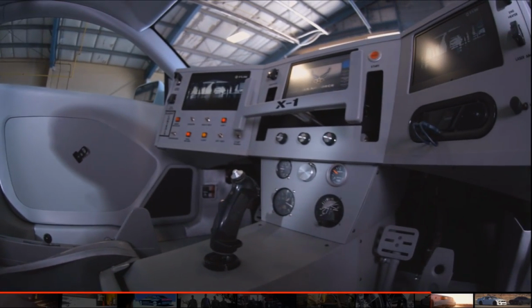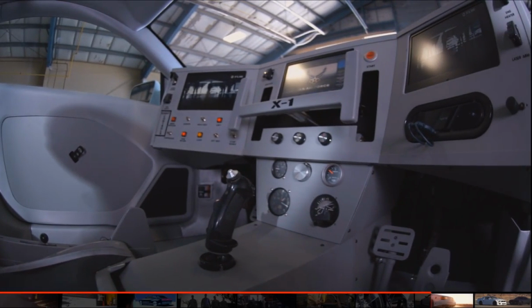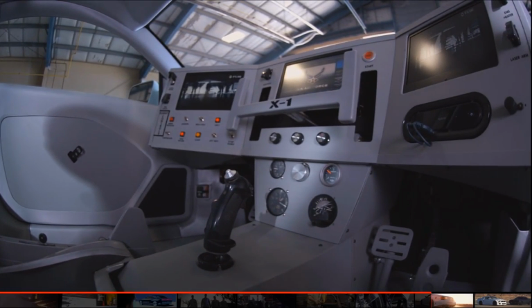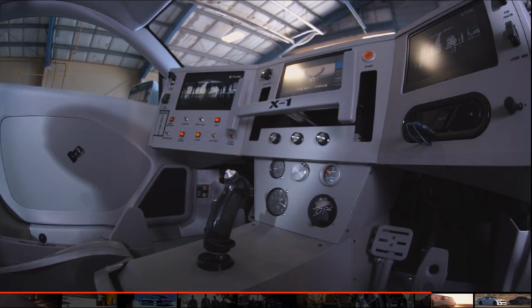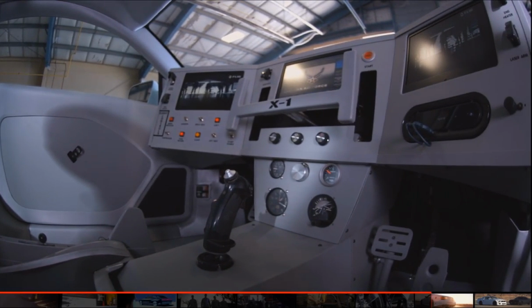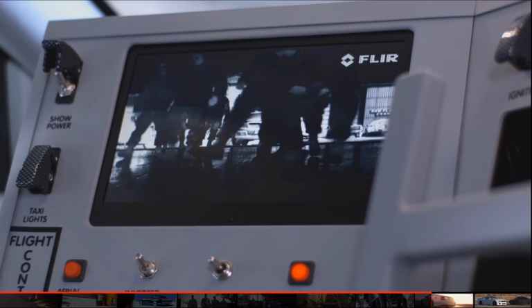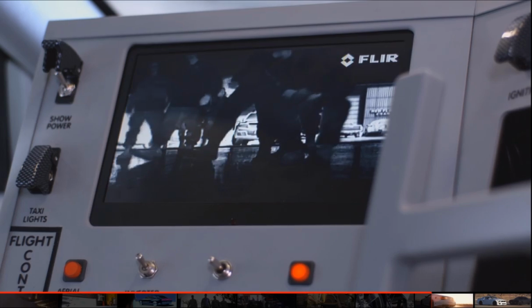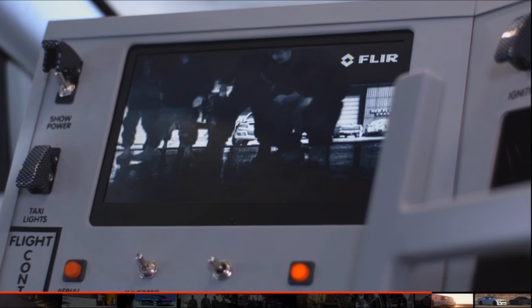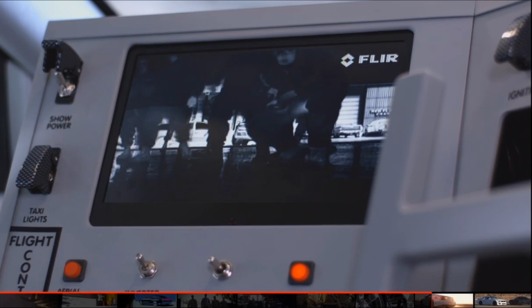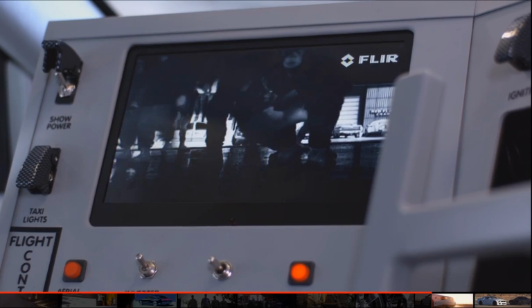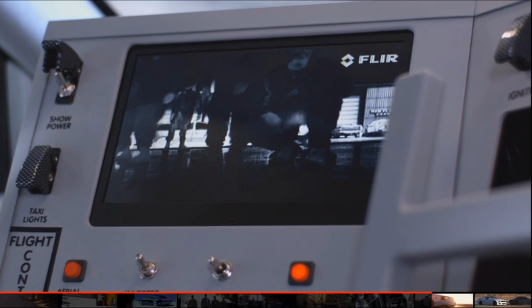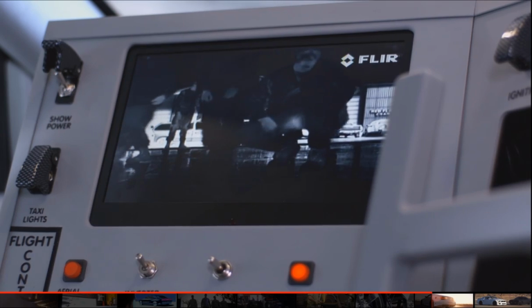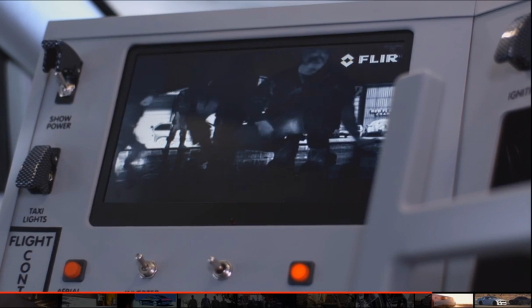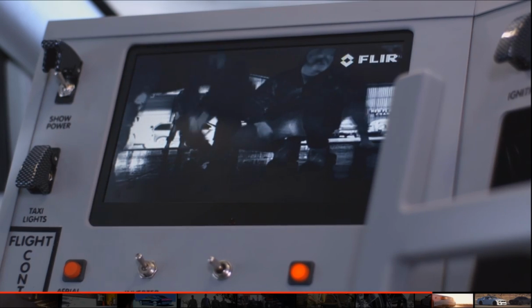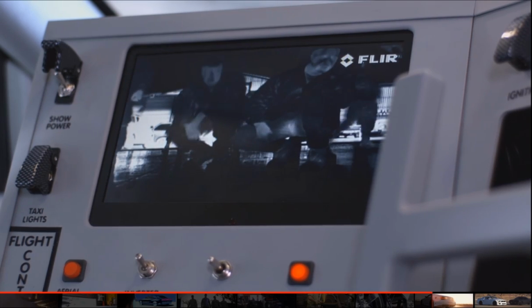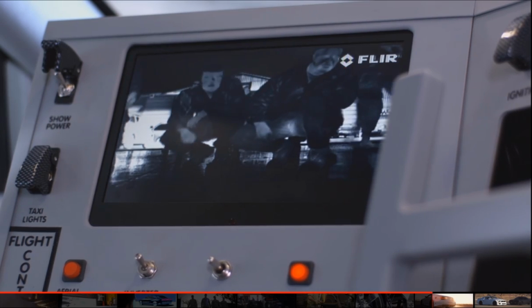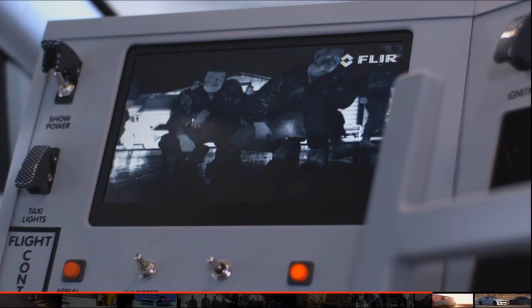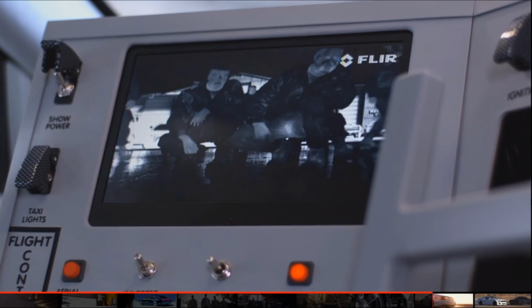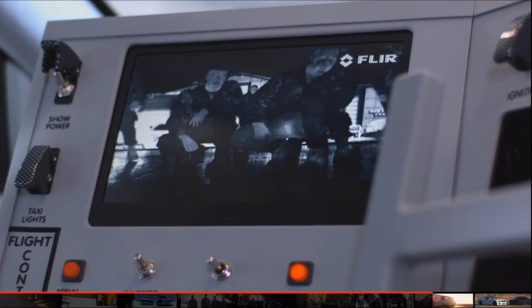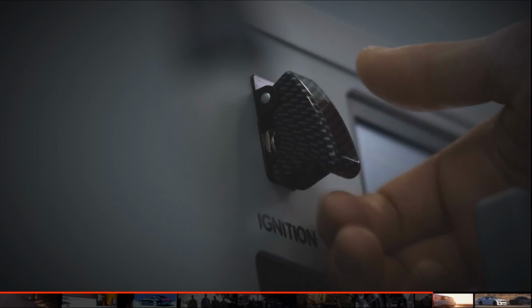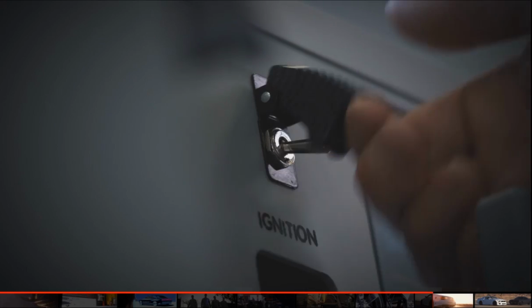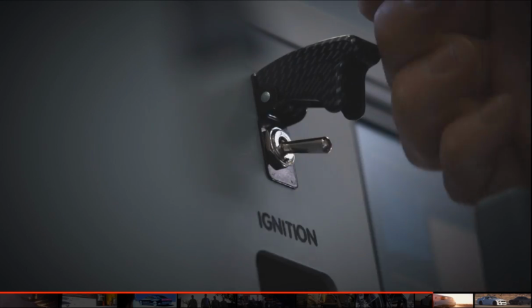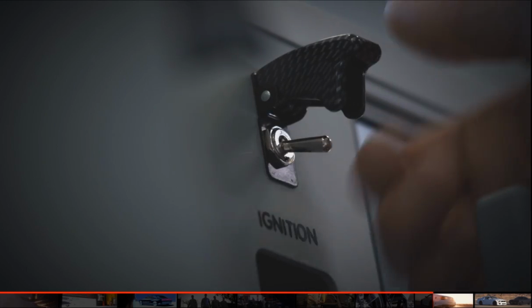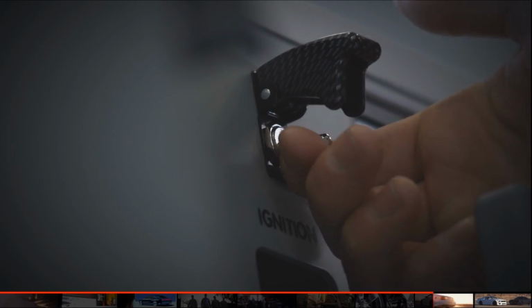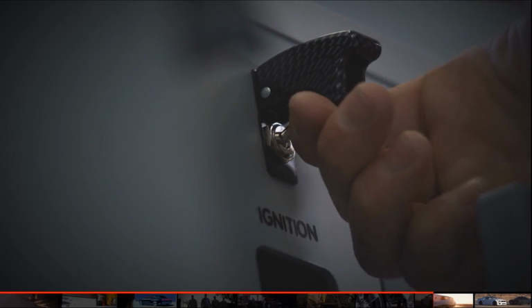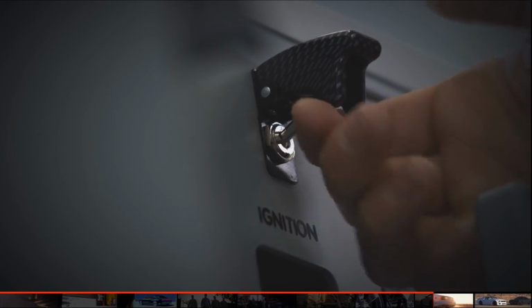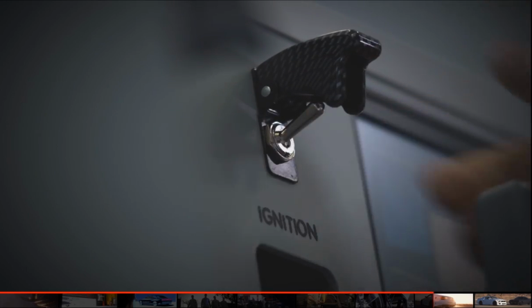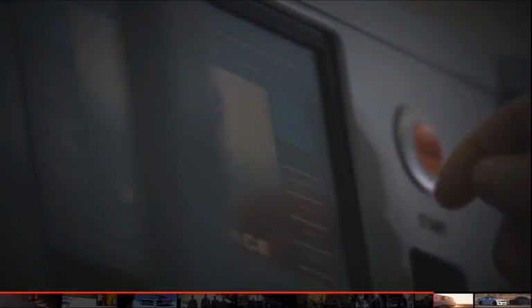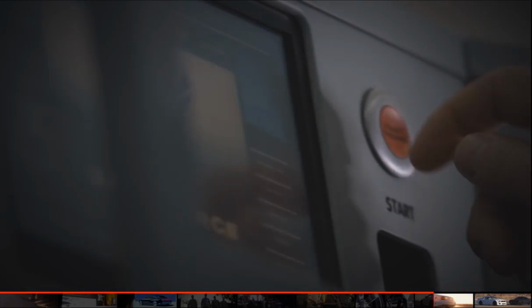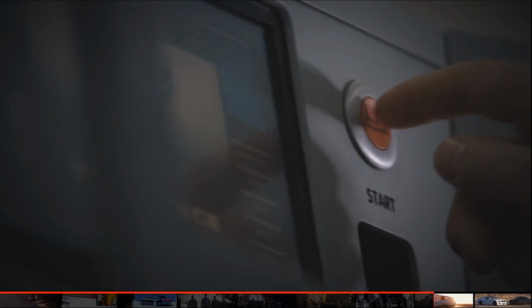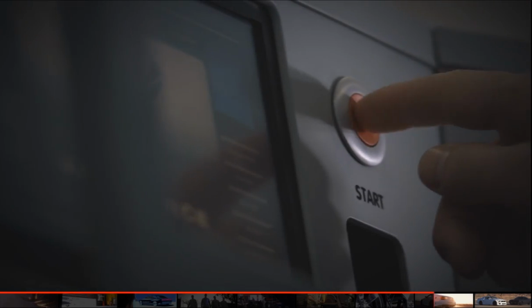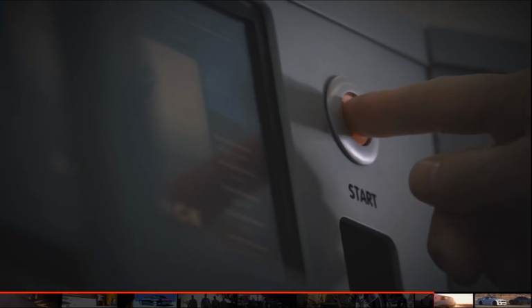It controls the thermal cameras, it controls the booster fans, it controls the night vision — it controls everything in the car.